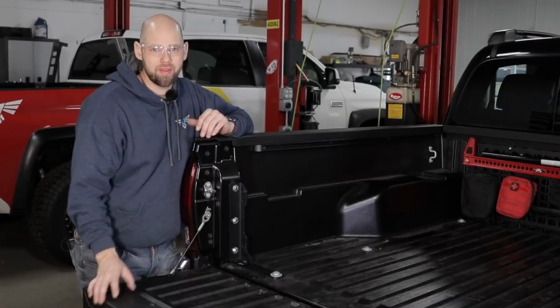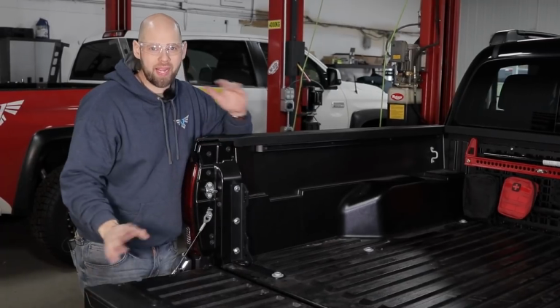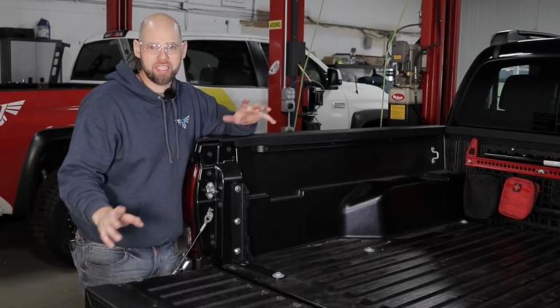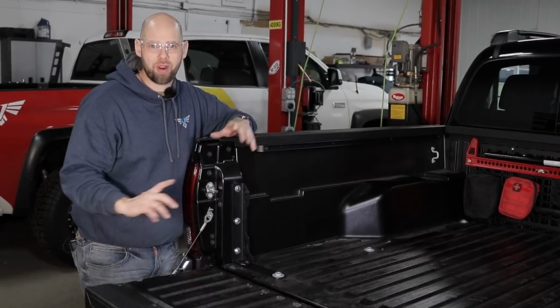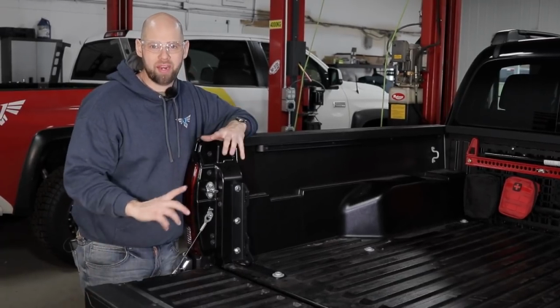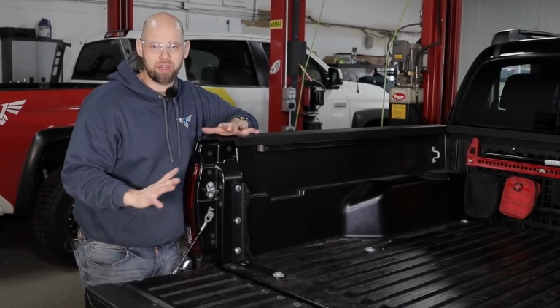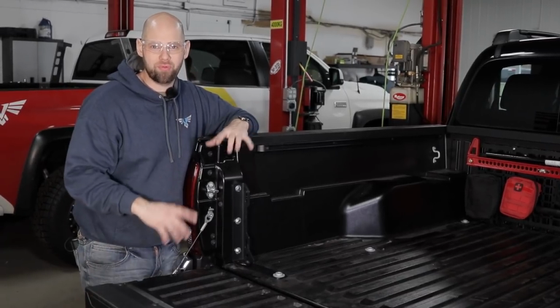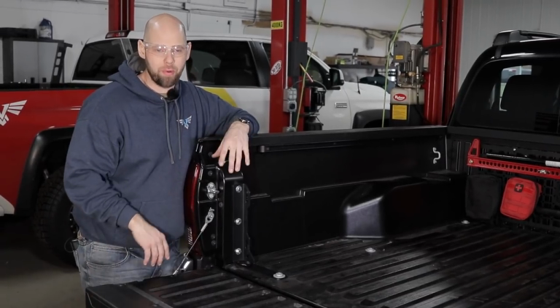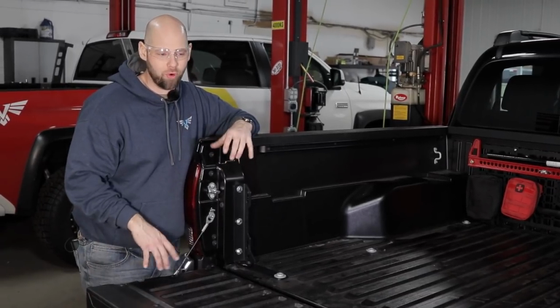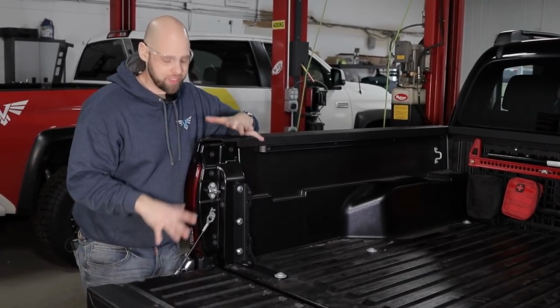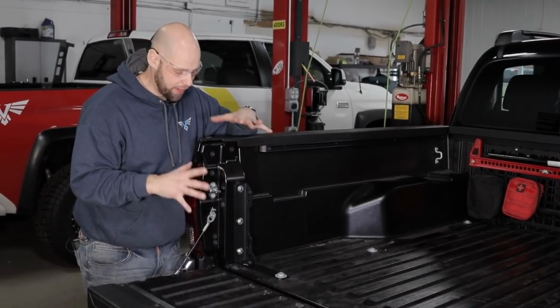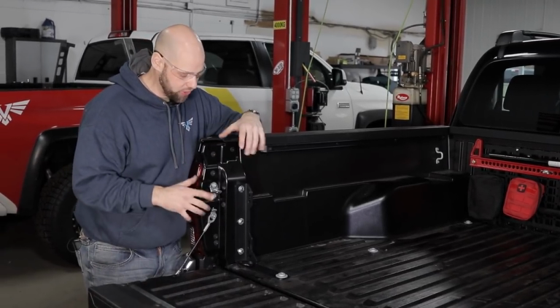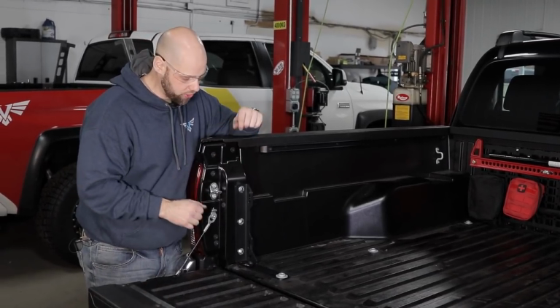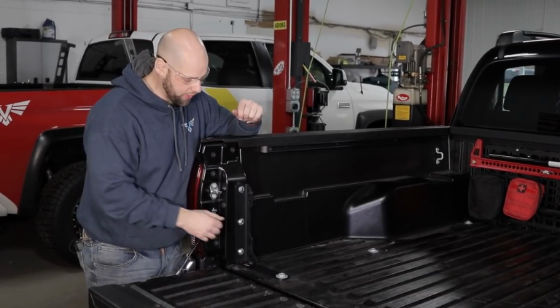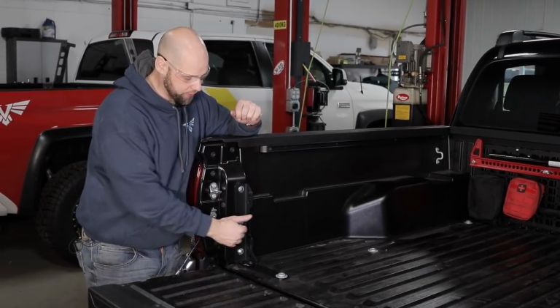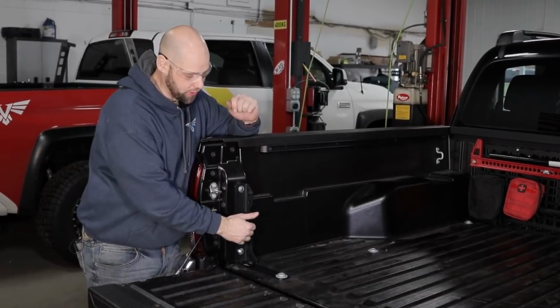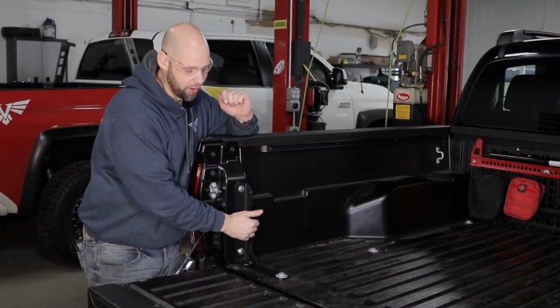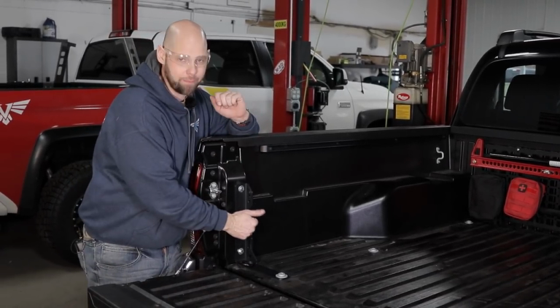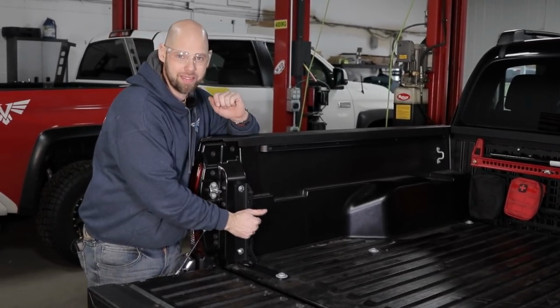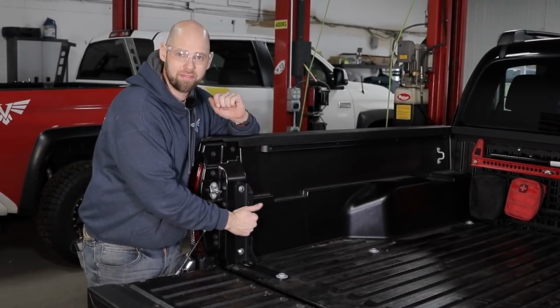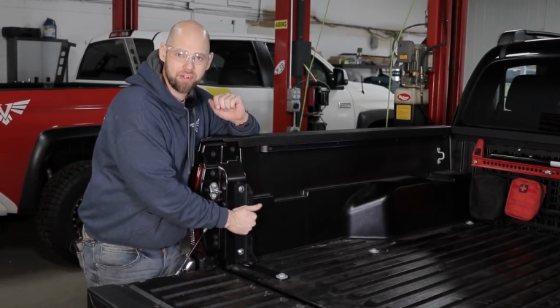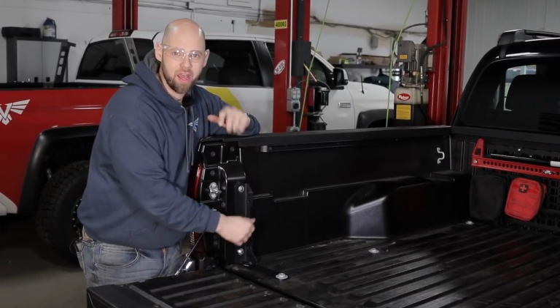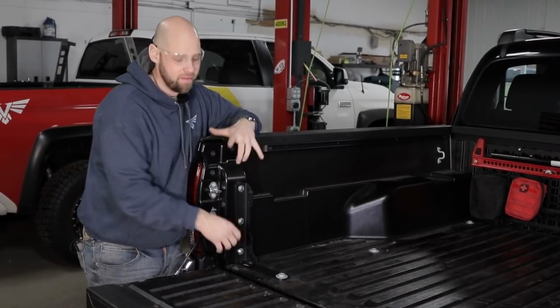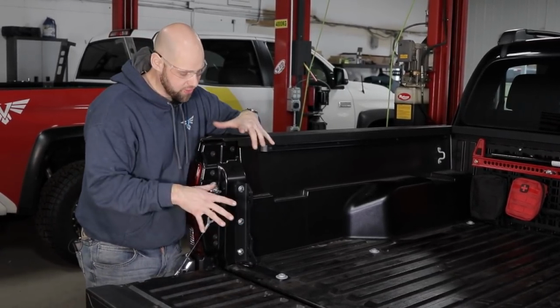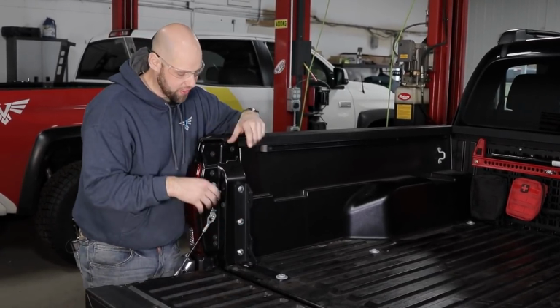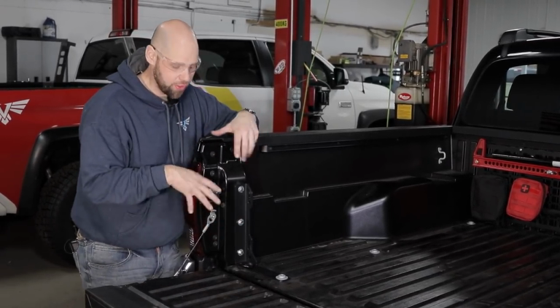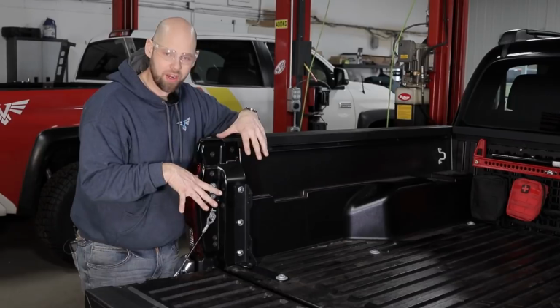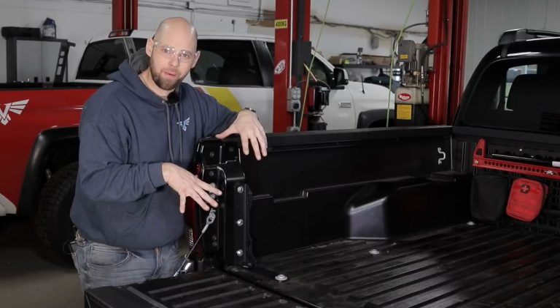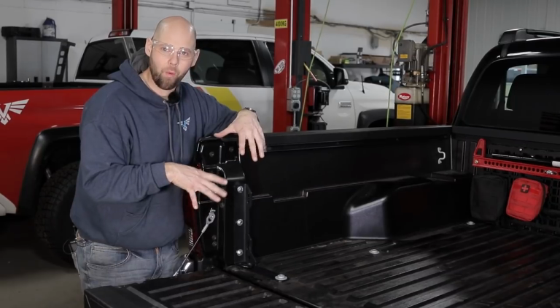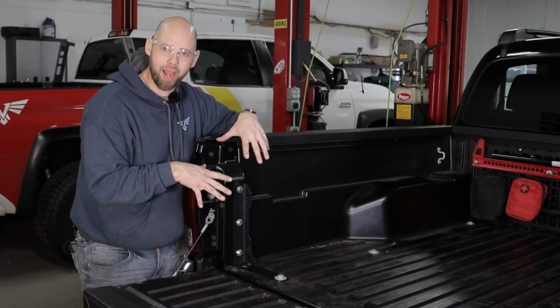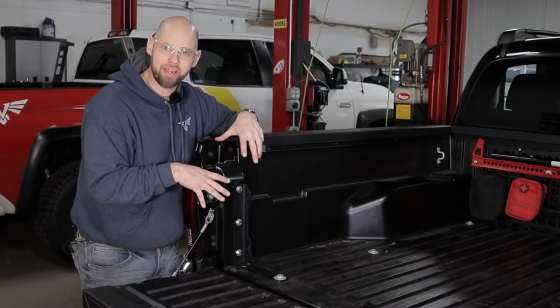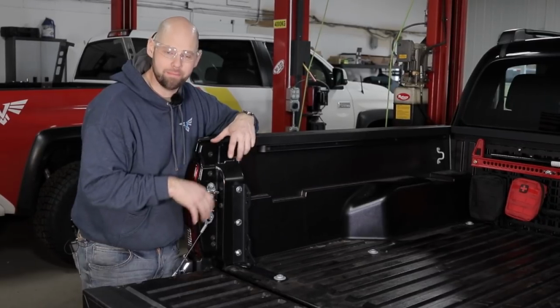Hey guys, Brian at Victory 4x4. Today I'm going to show you how to install our bed stiffeners. First, I want to talk about why you need them.